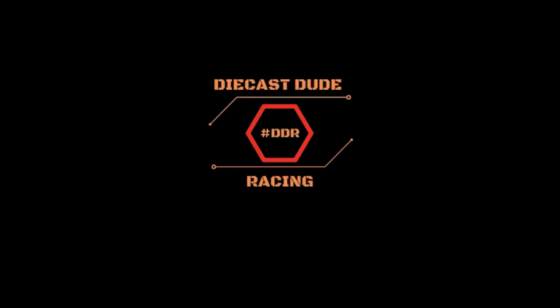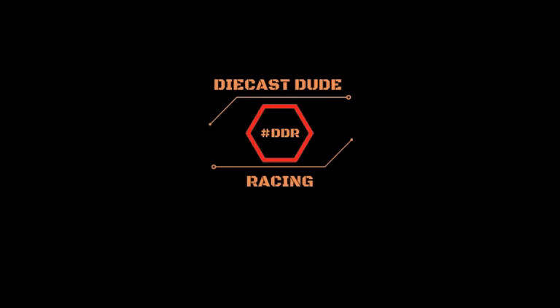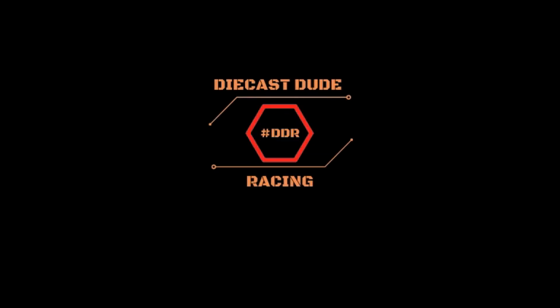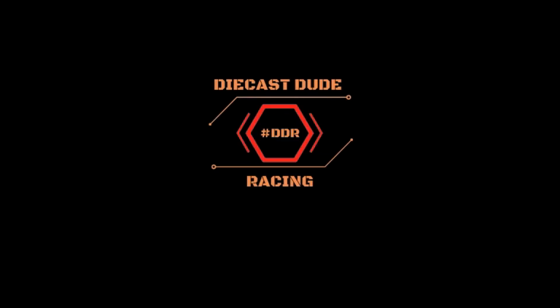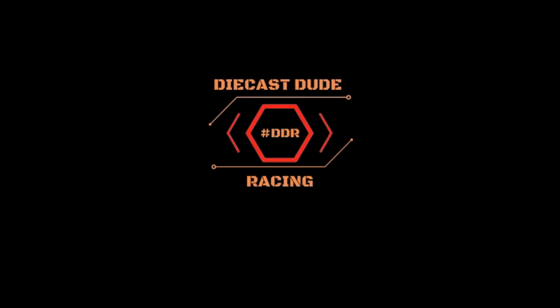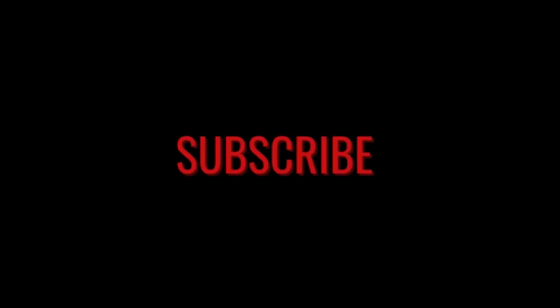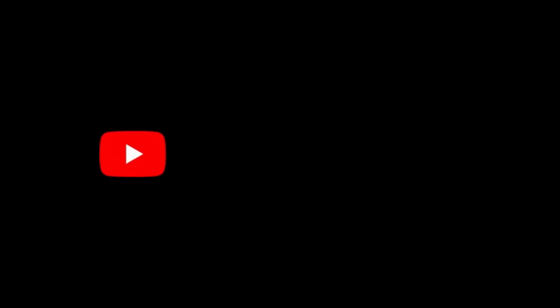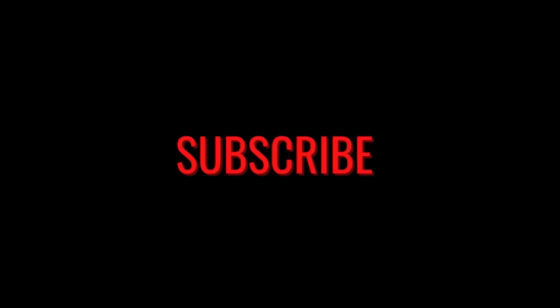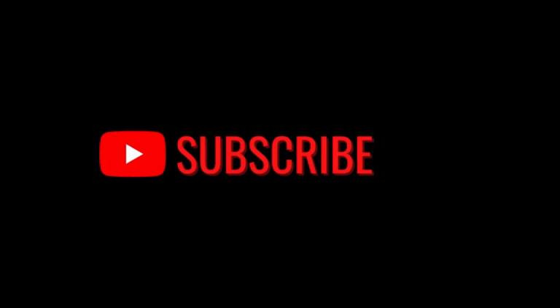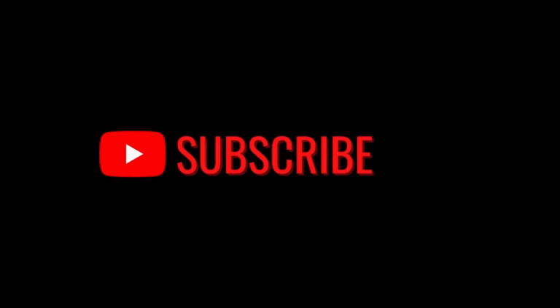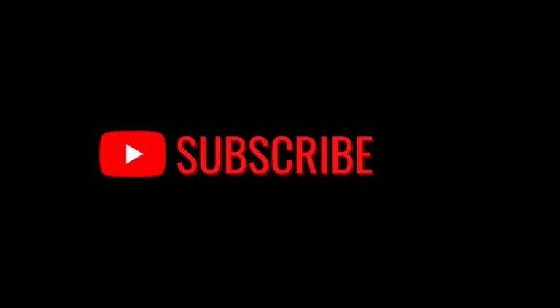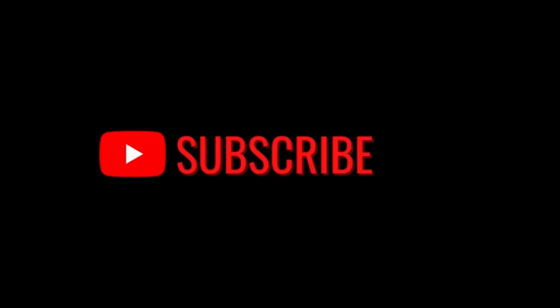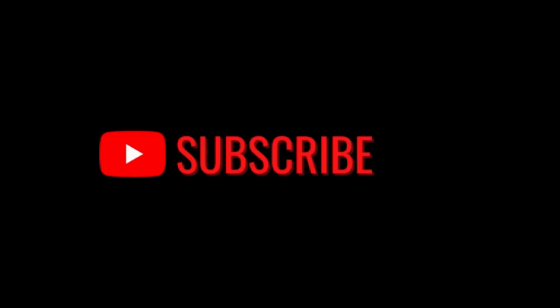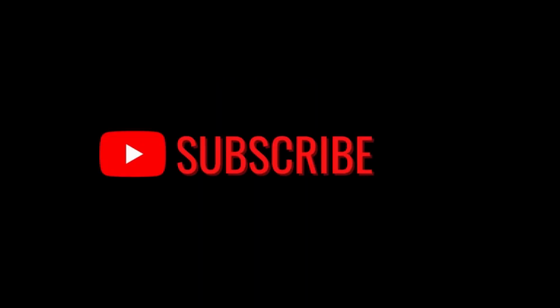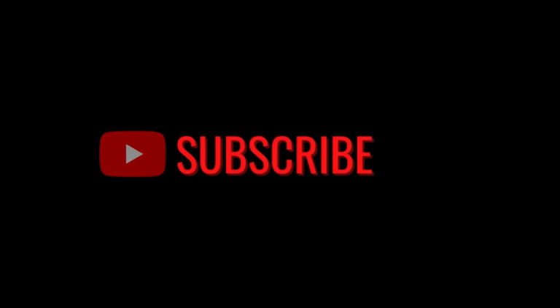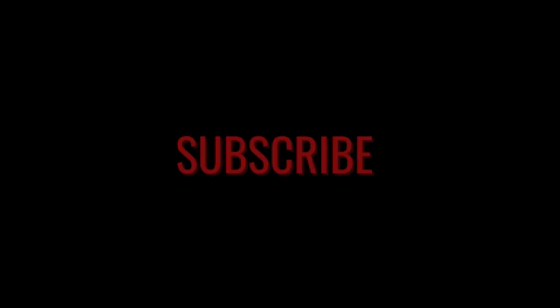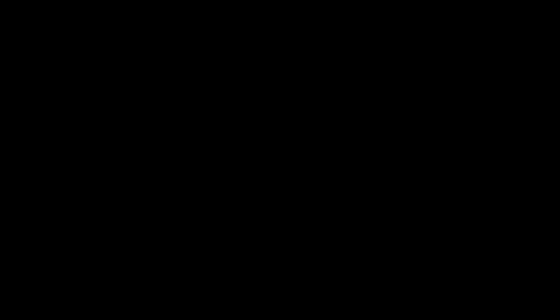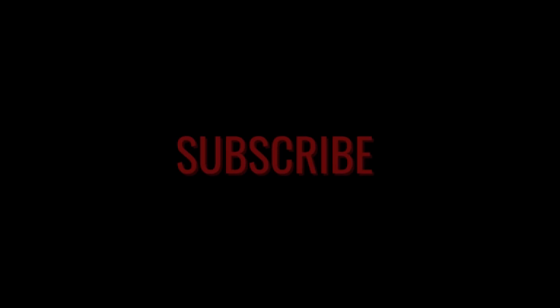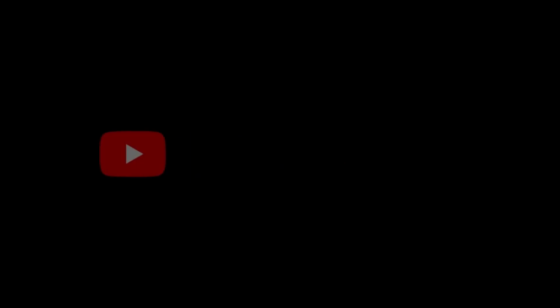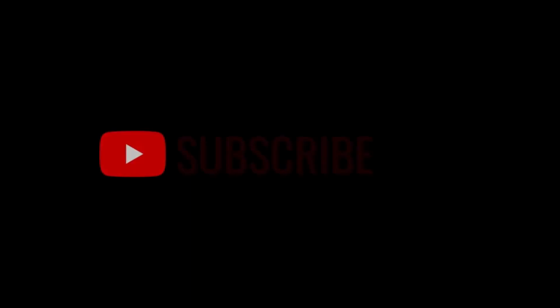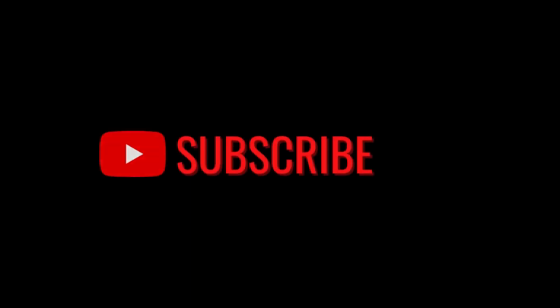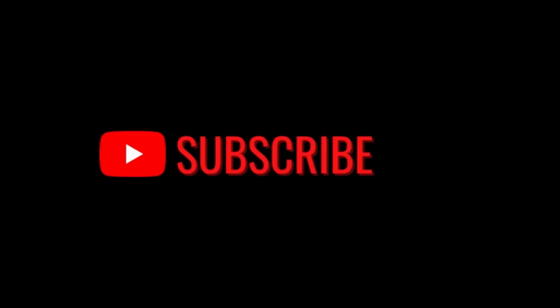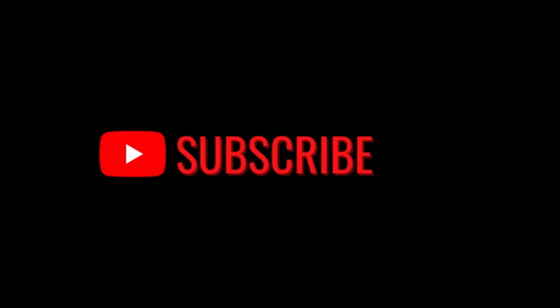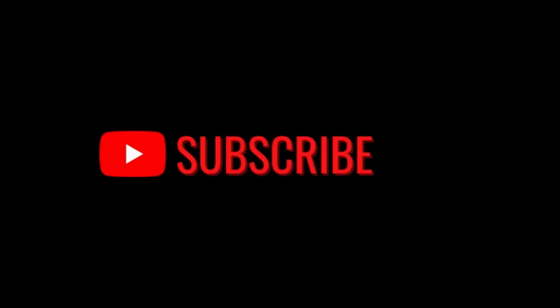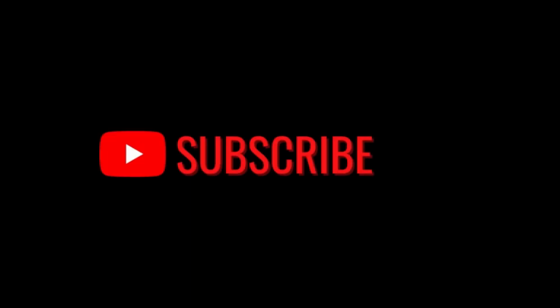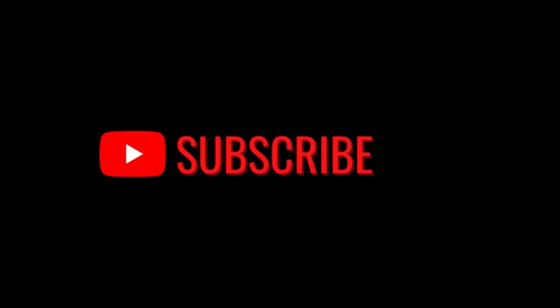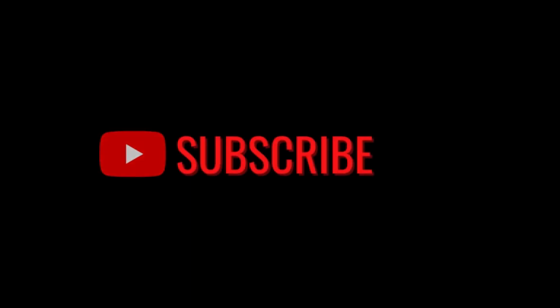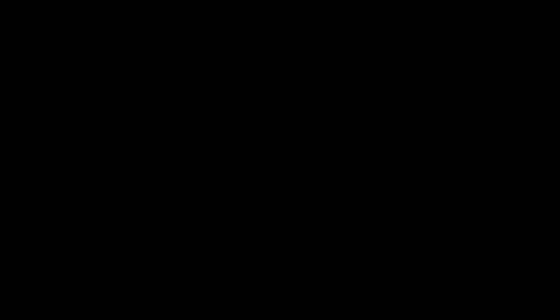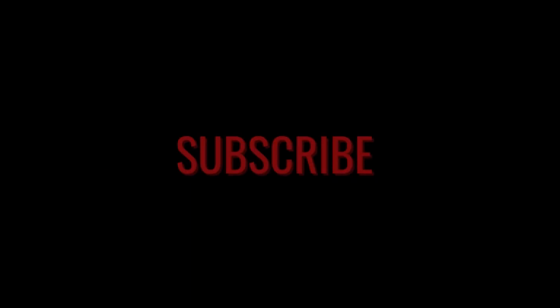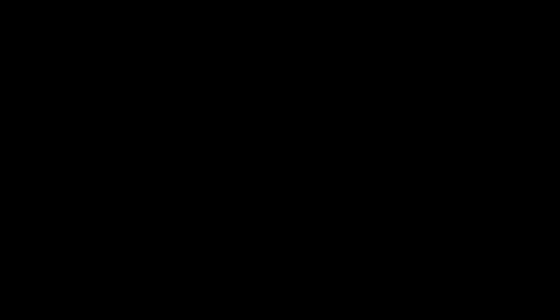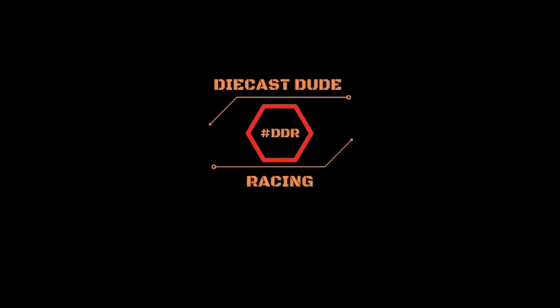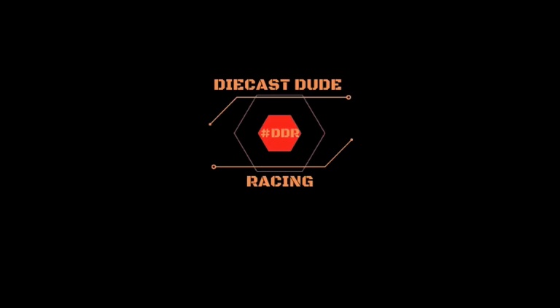We hope you consider subscribing as it really helps the channel. Thanks for watching — we'll see you next time.